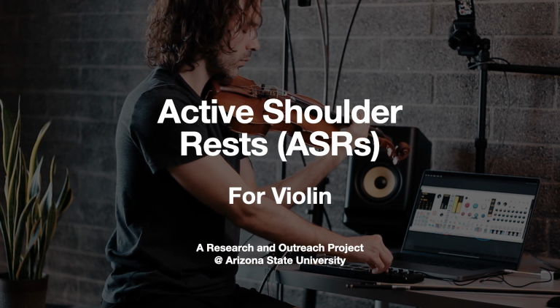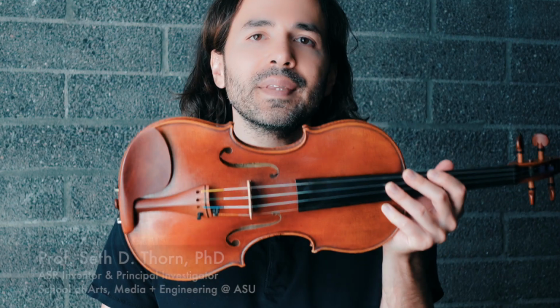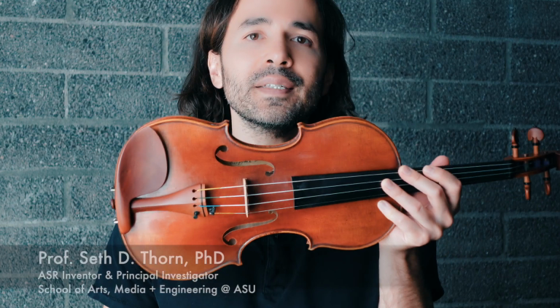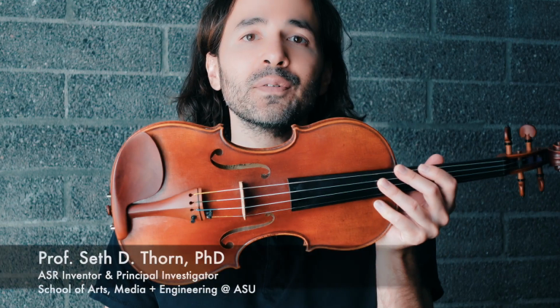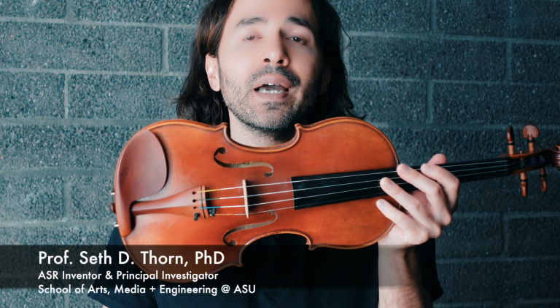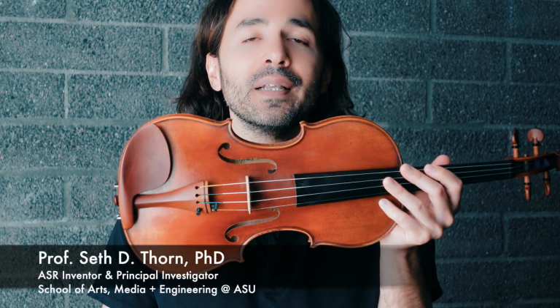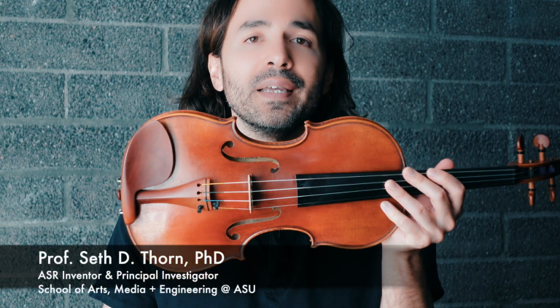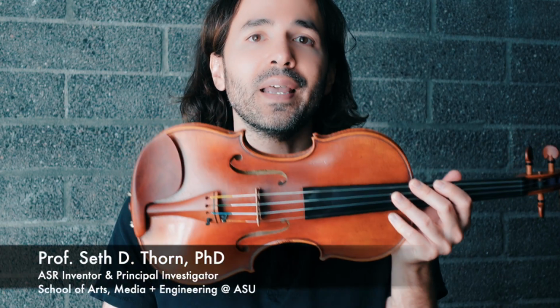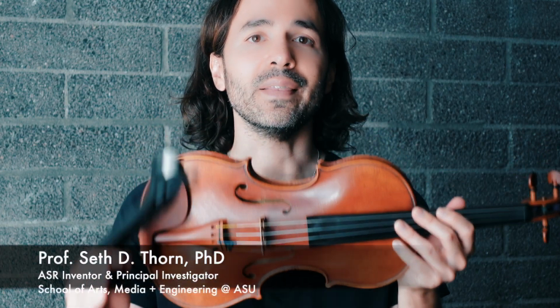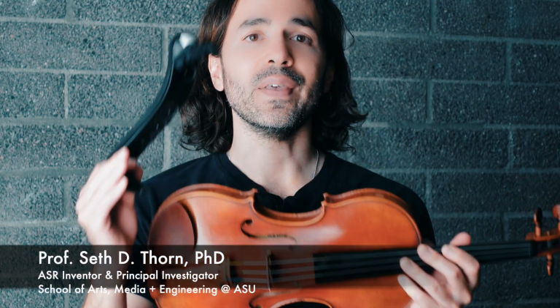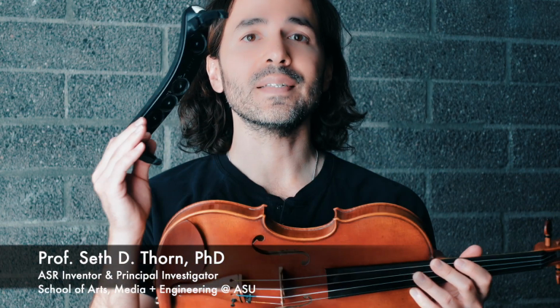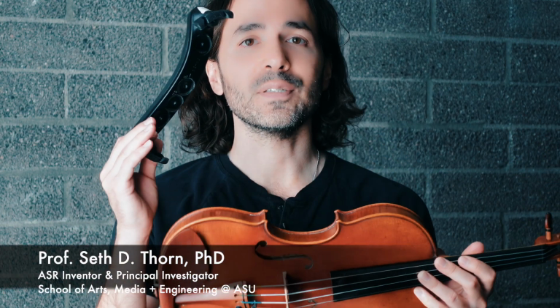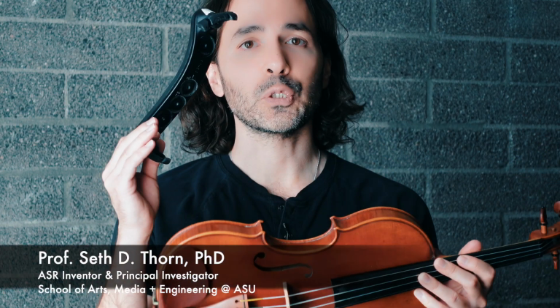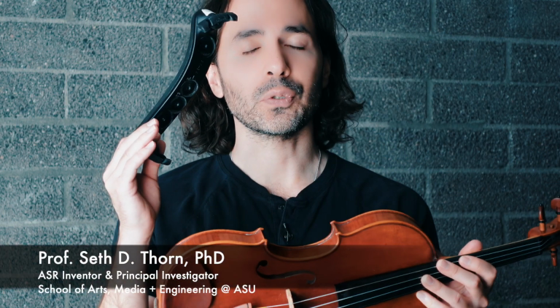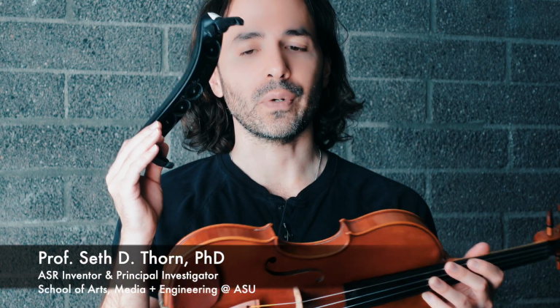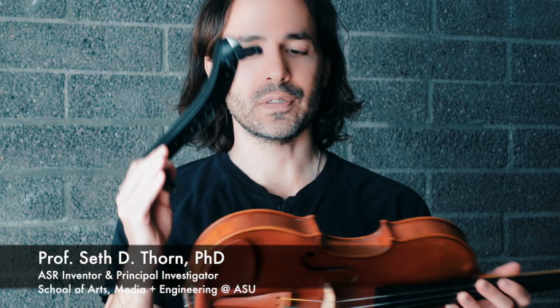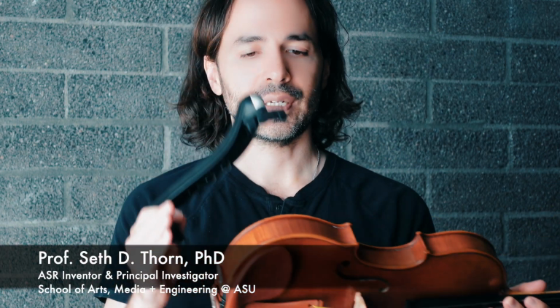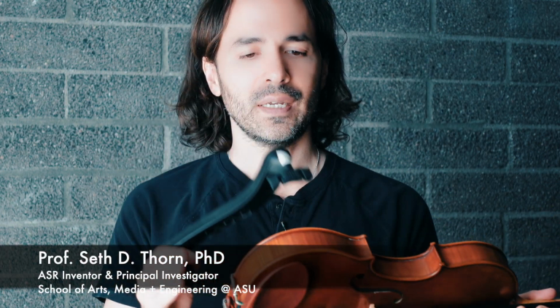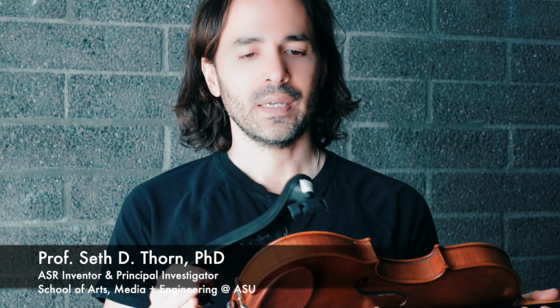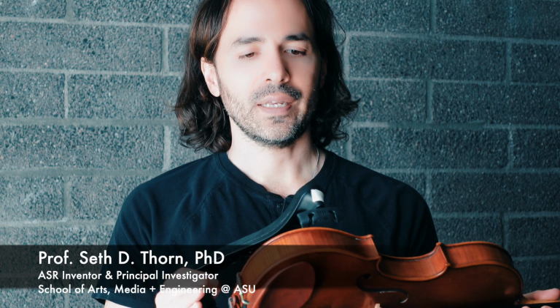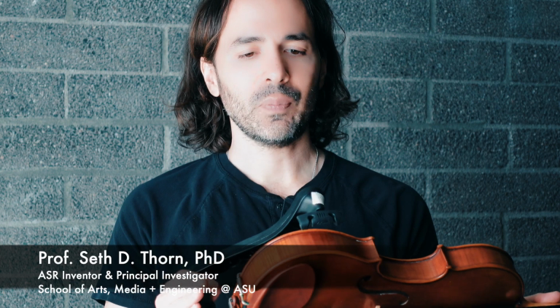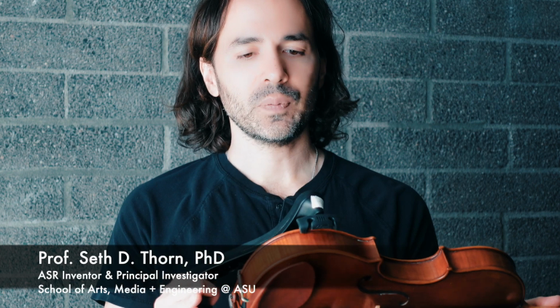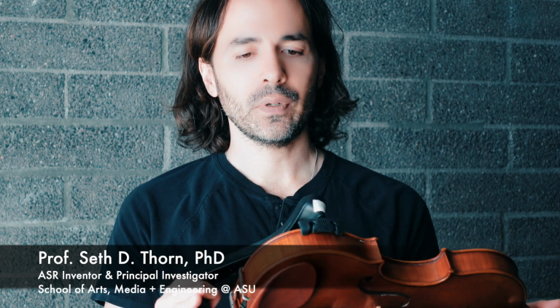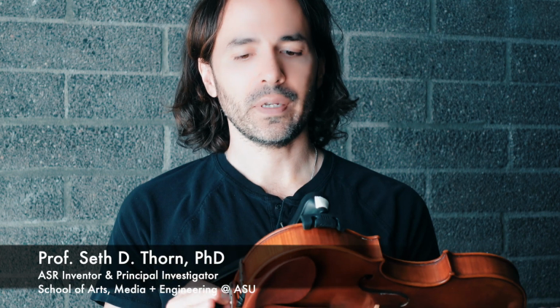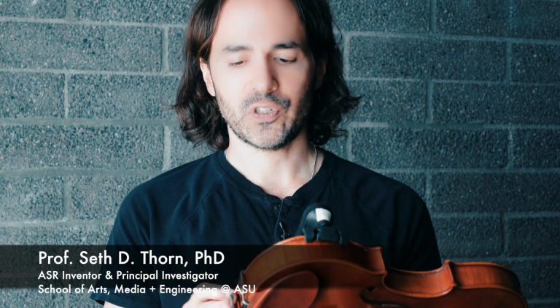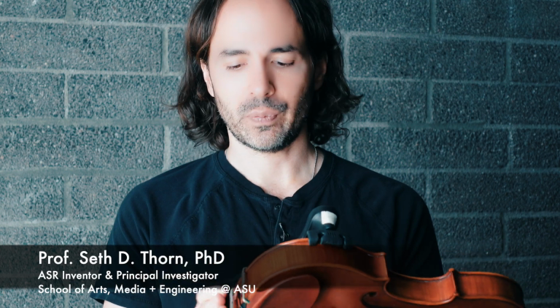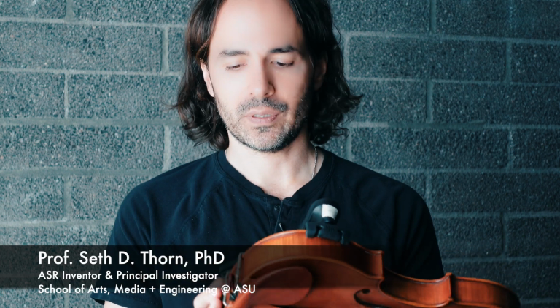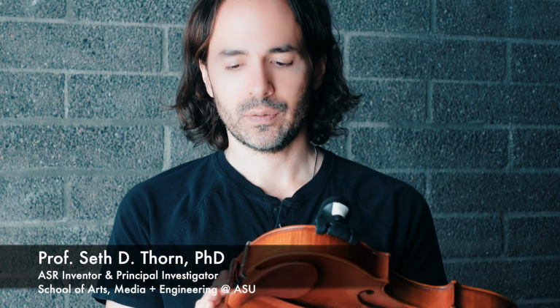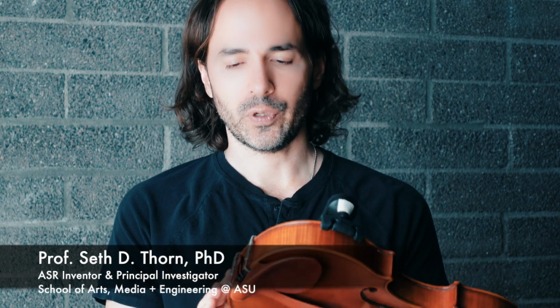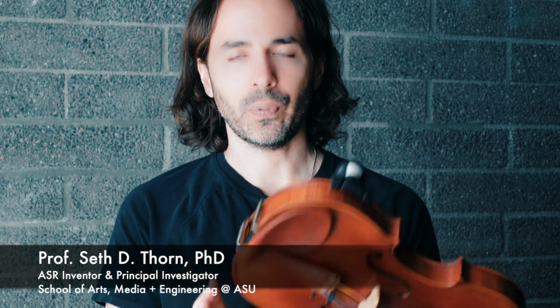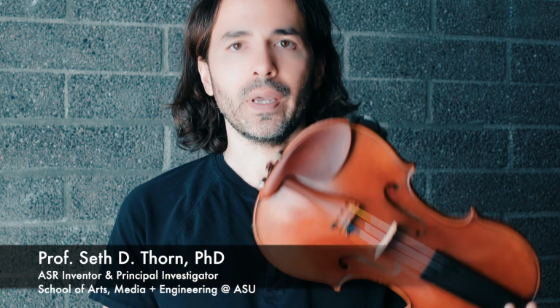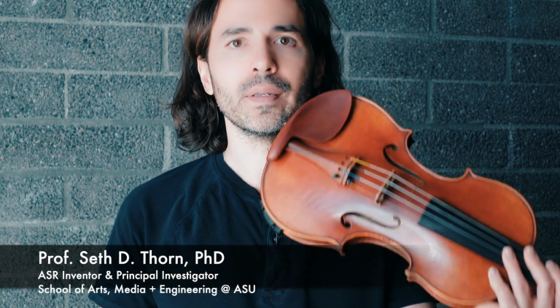This is a violin, and this is a shoulder rest. It helps support the instrument while you play it.